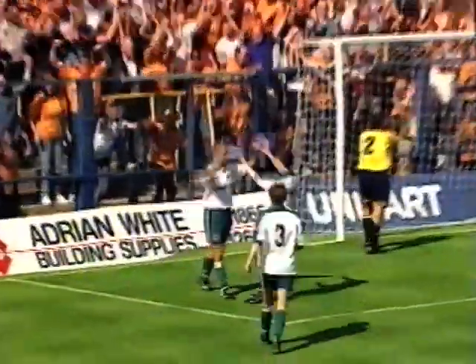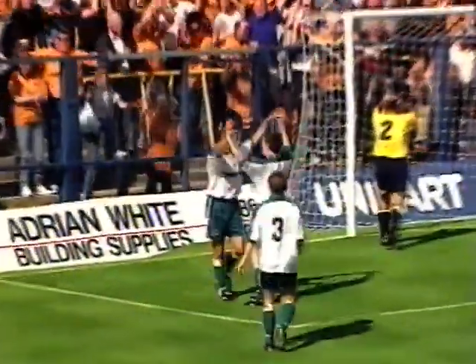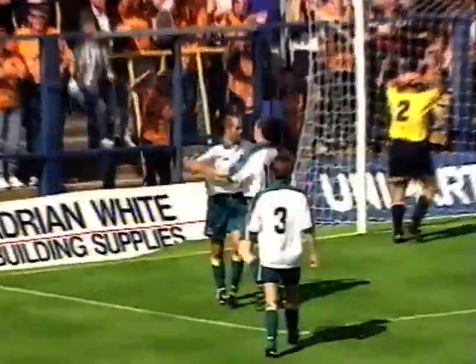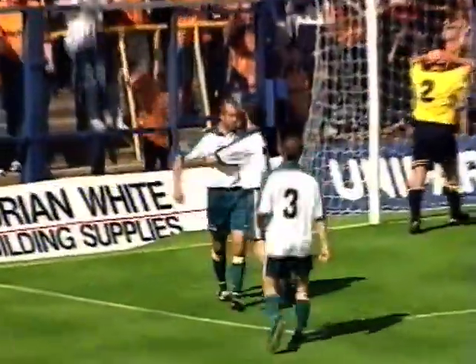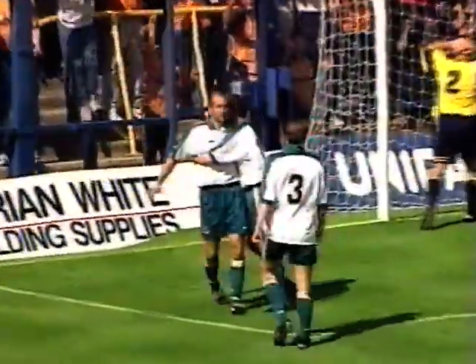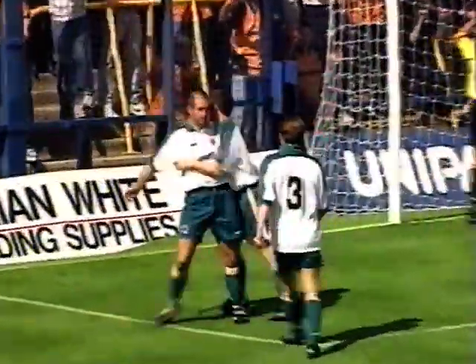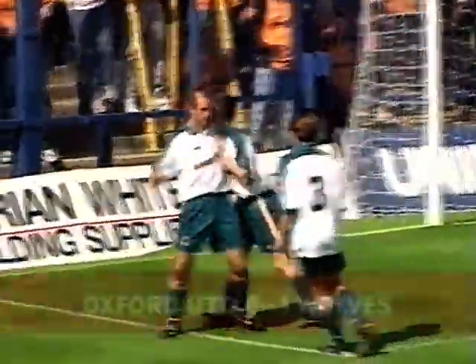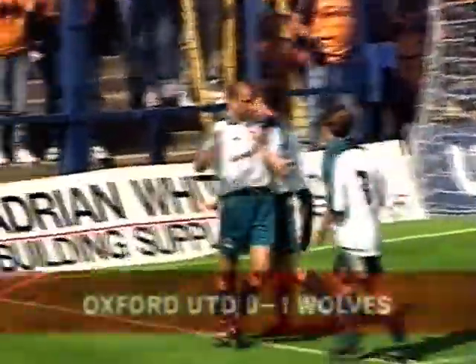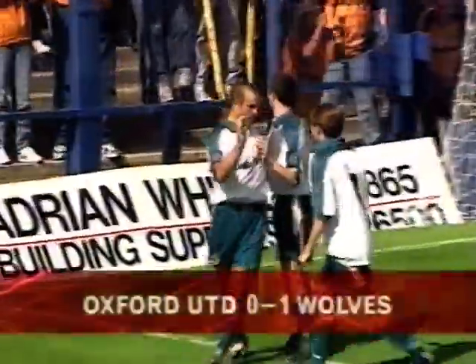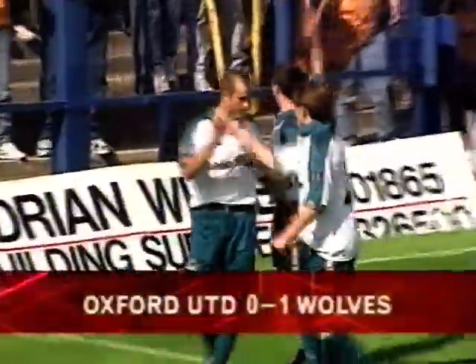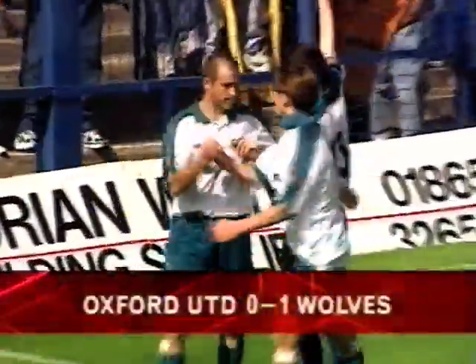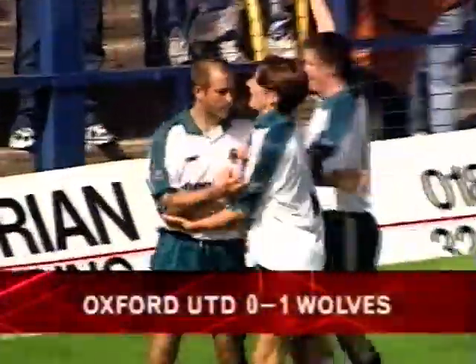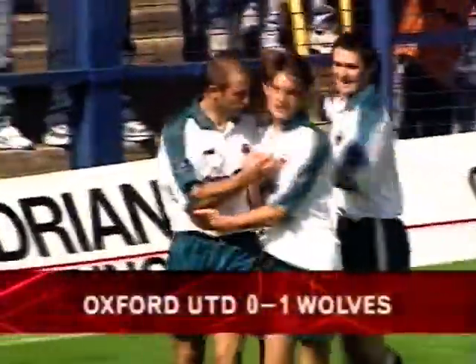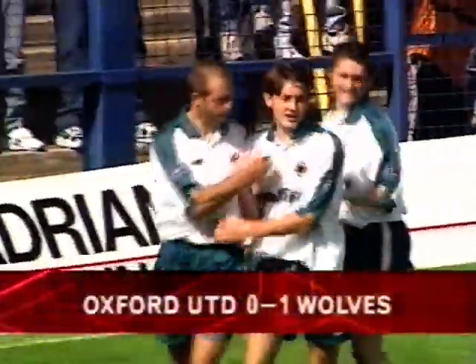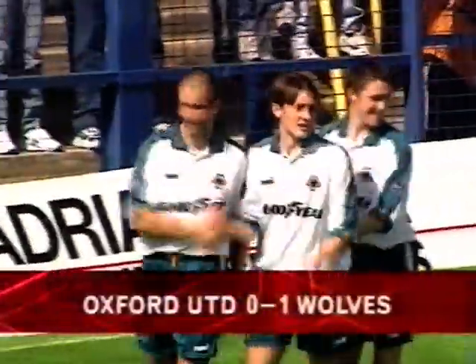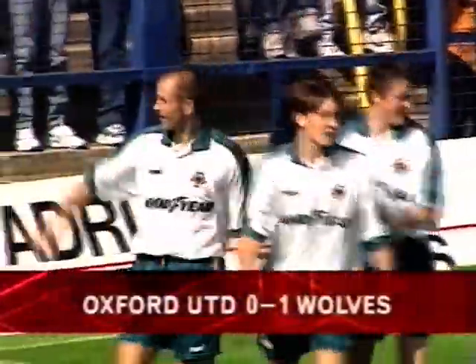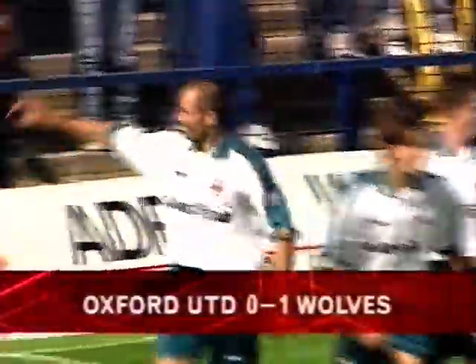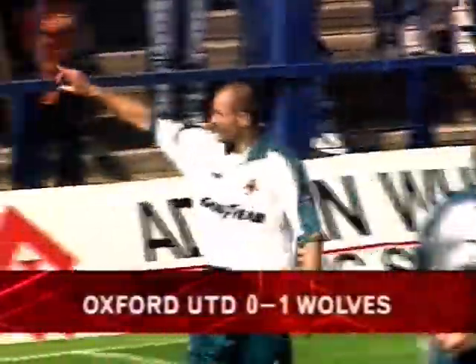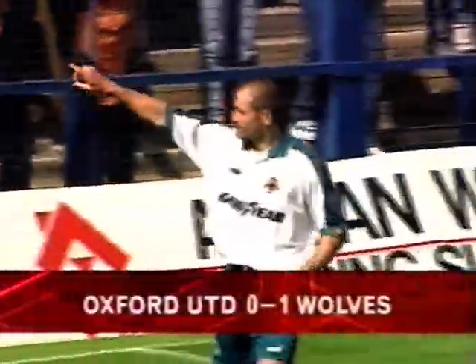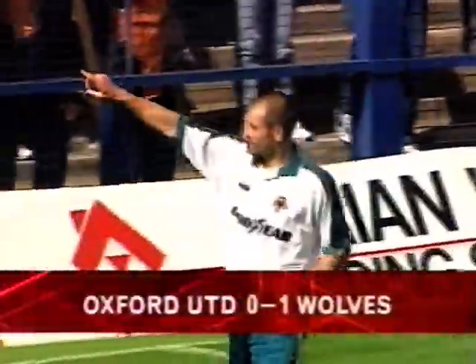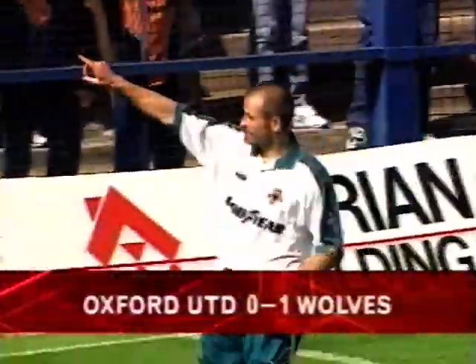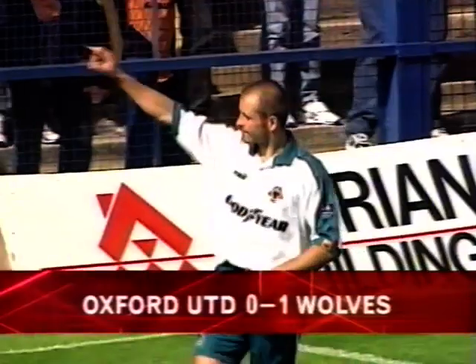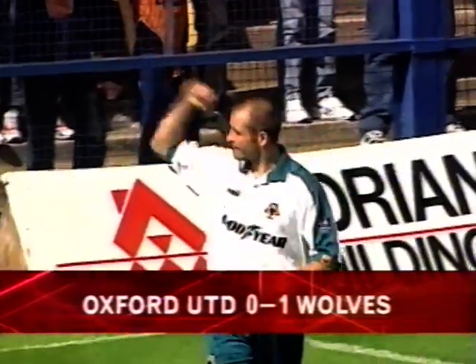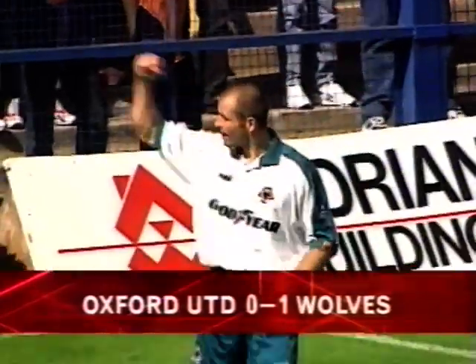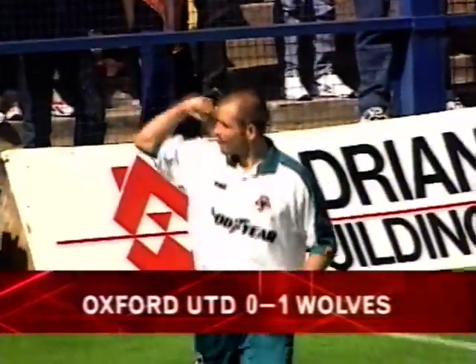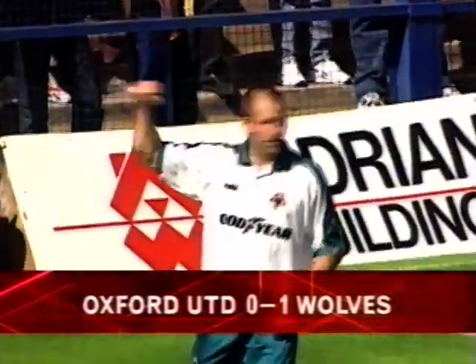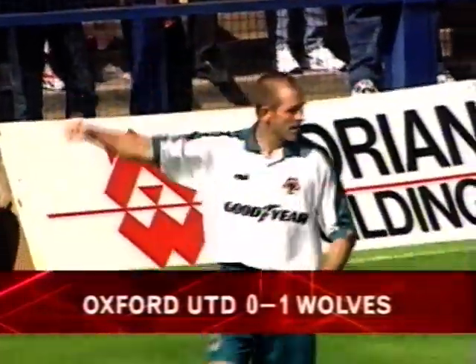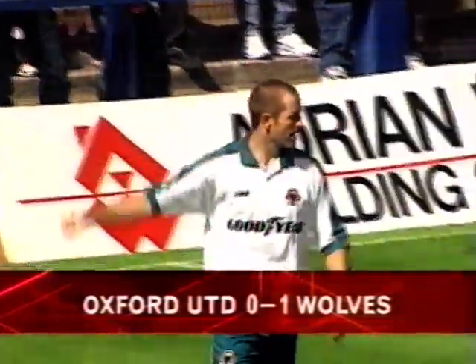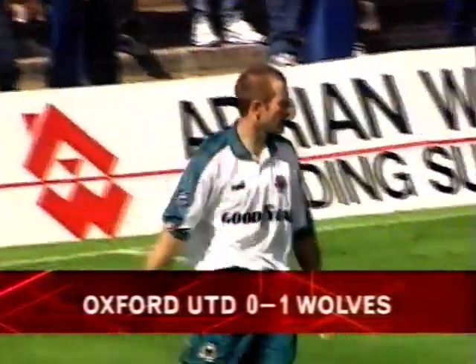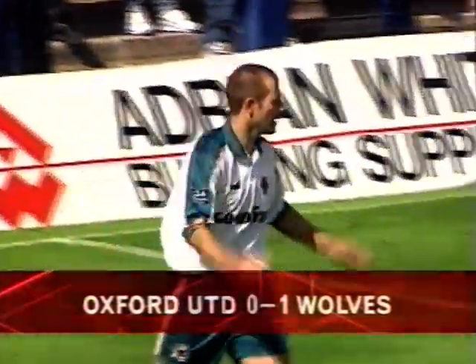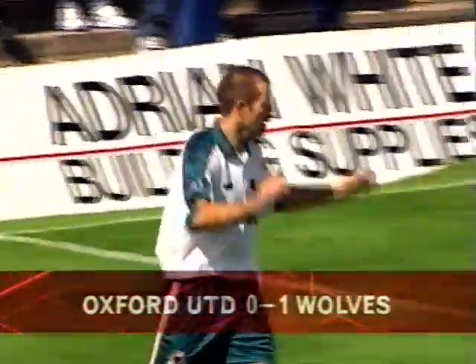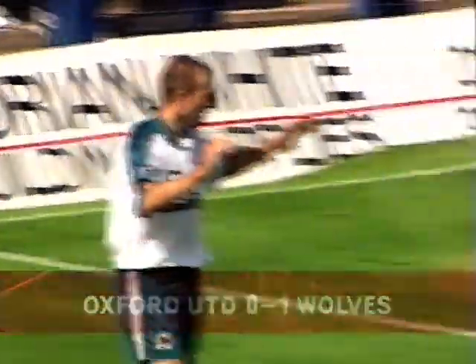Last minute of the first half, and Steve Bull on the mark yet again.